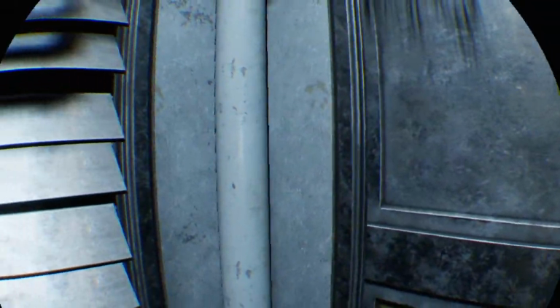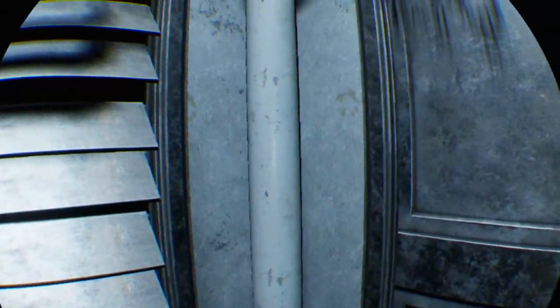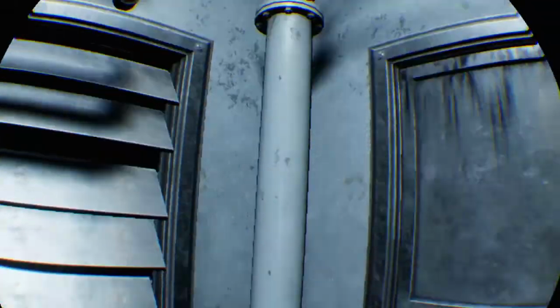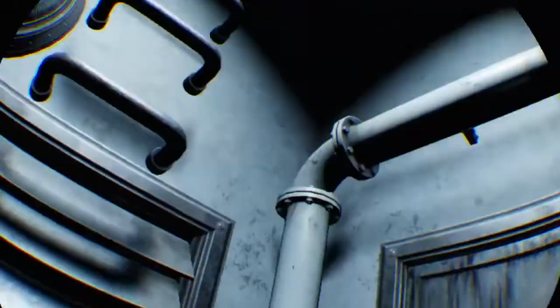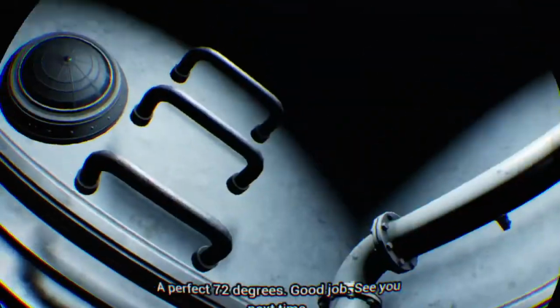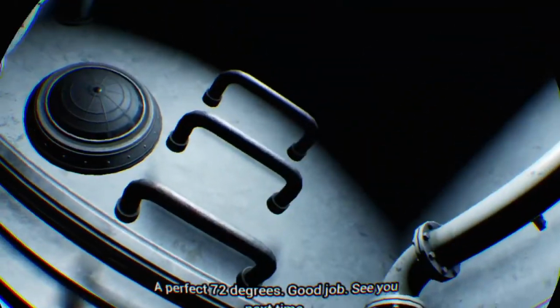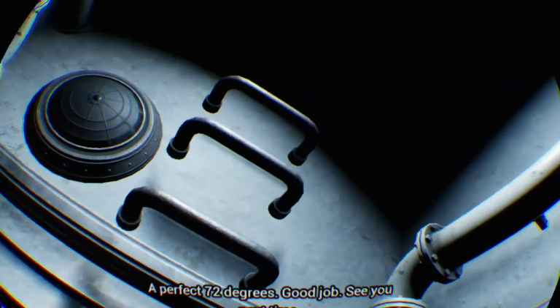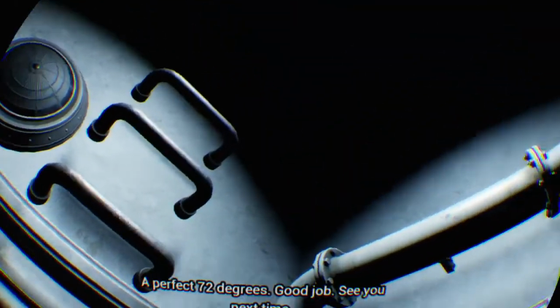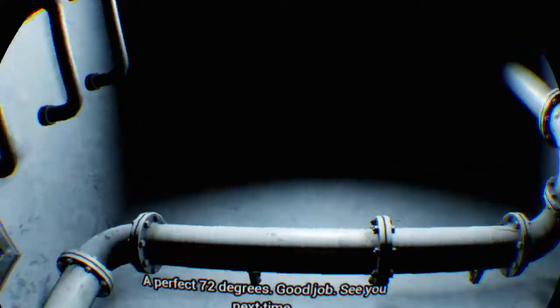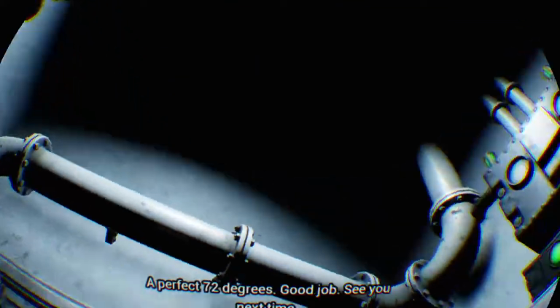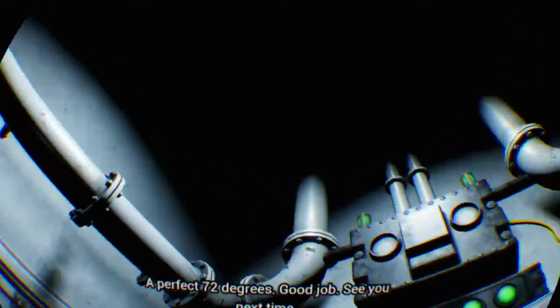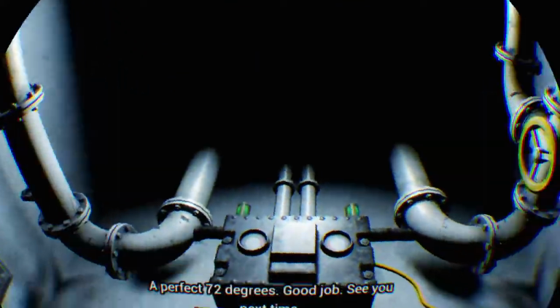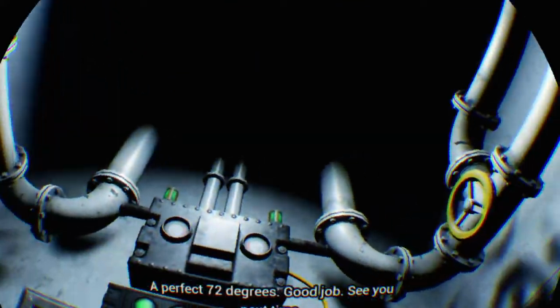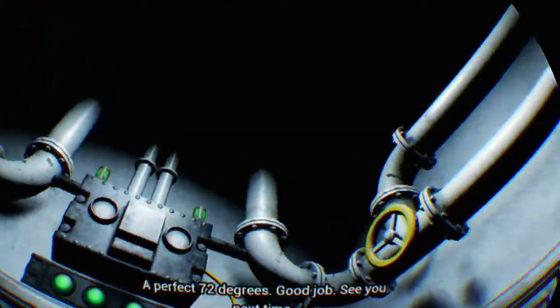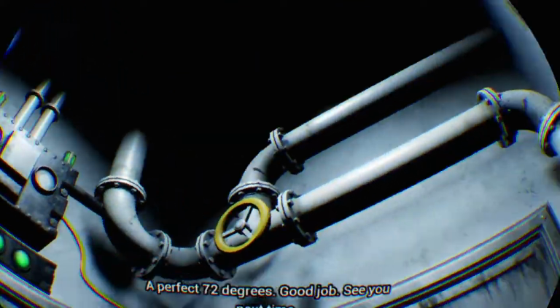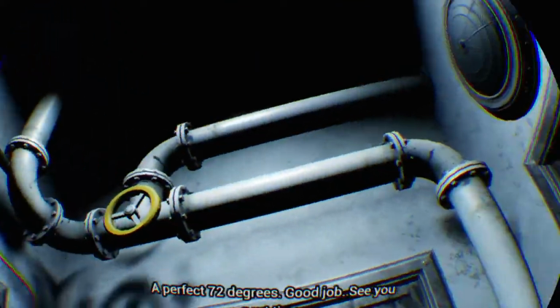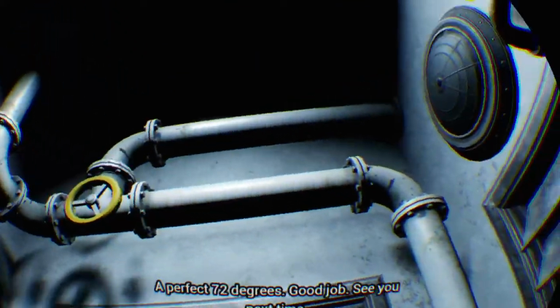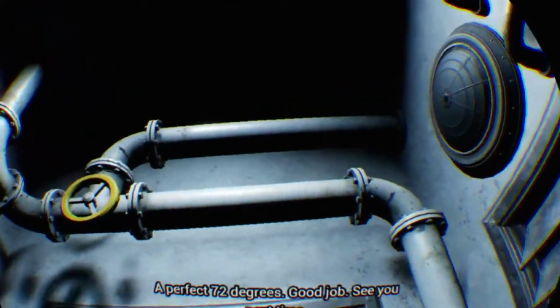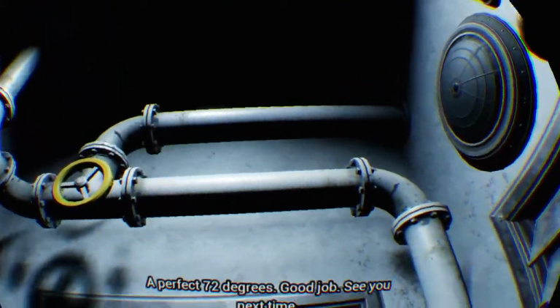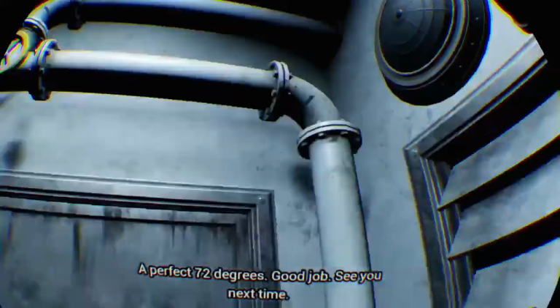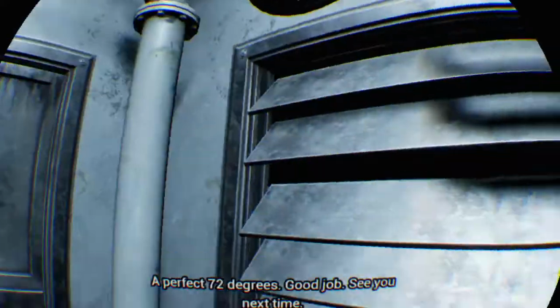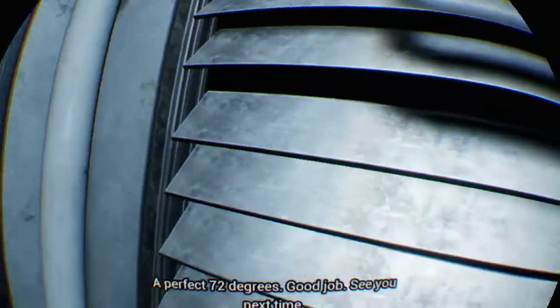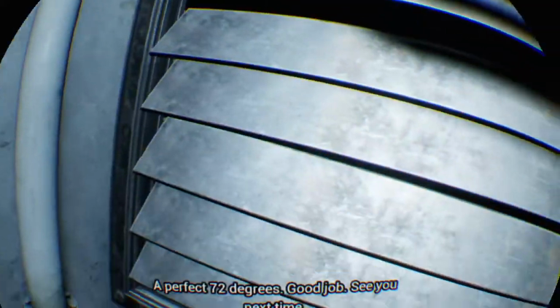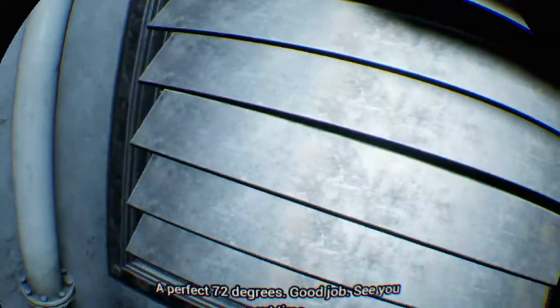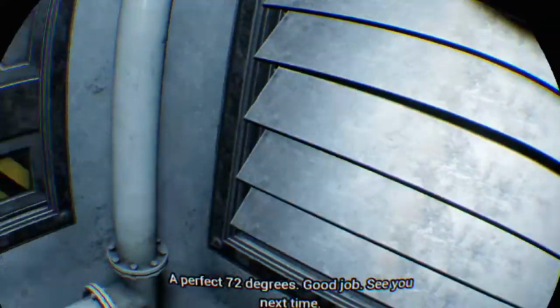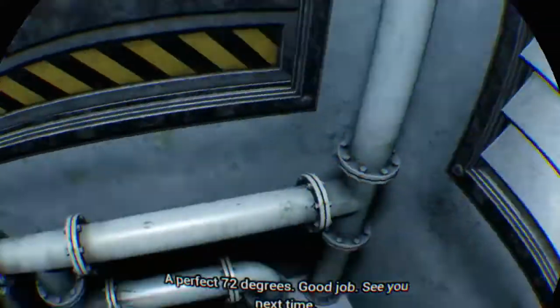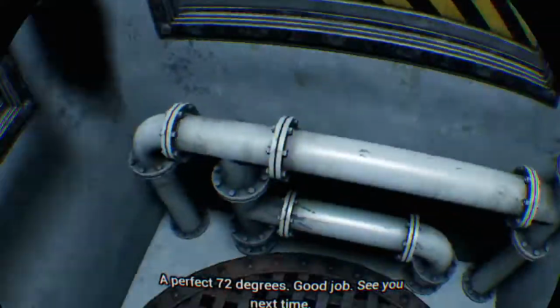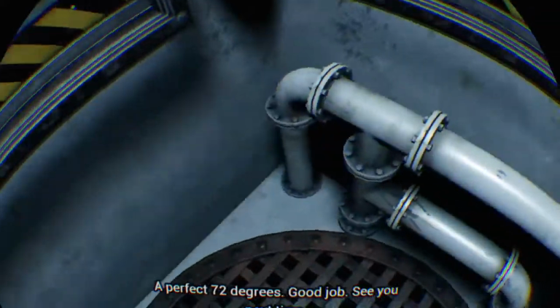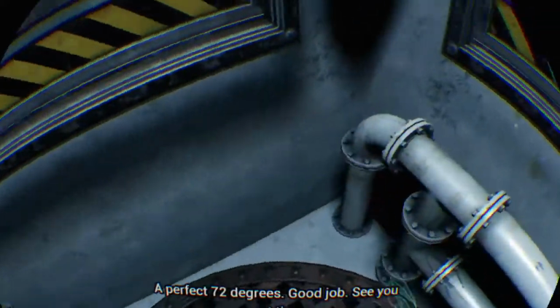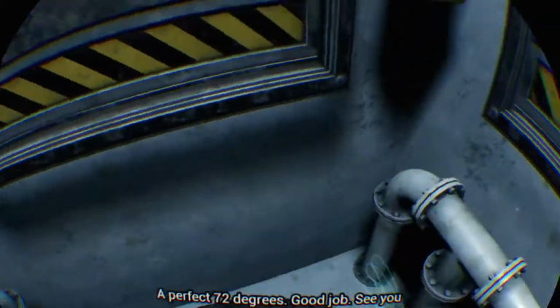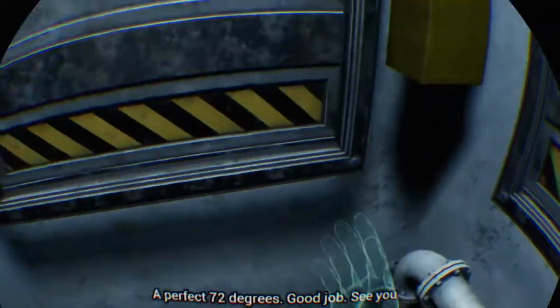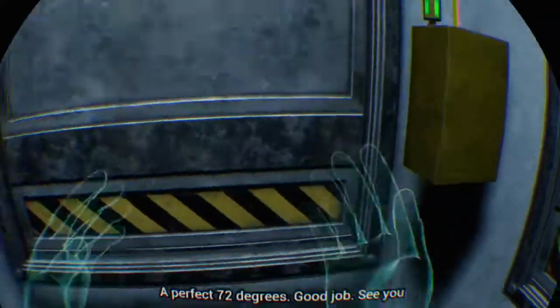A perfect 72 degrees. Good job. See you next time.